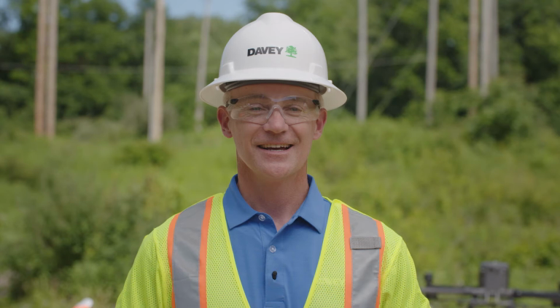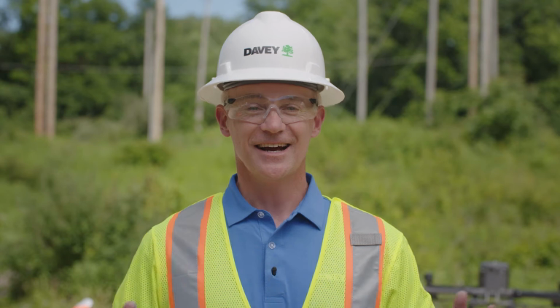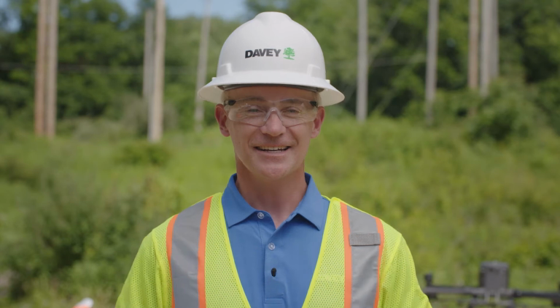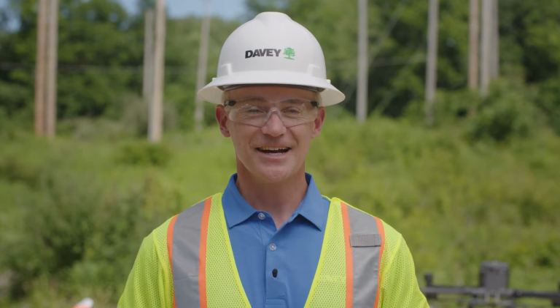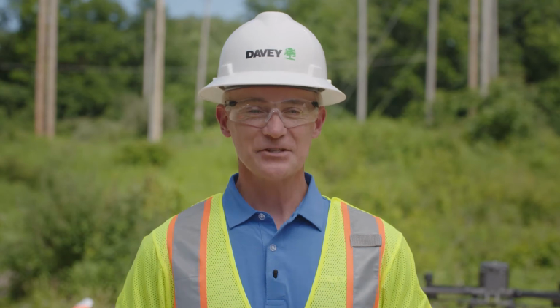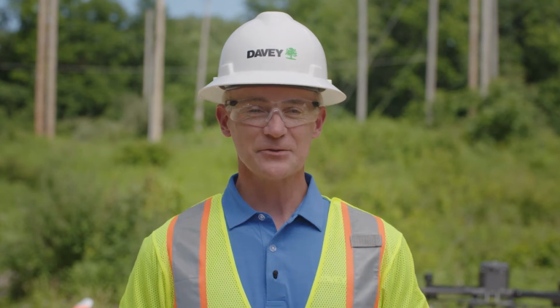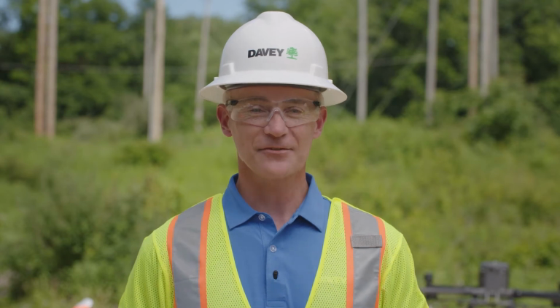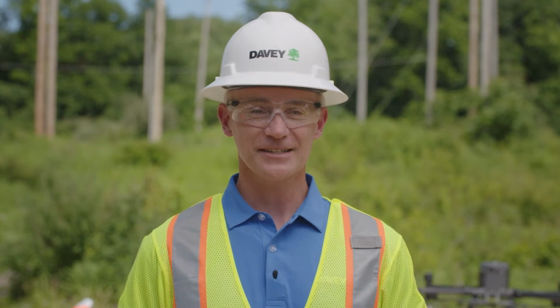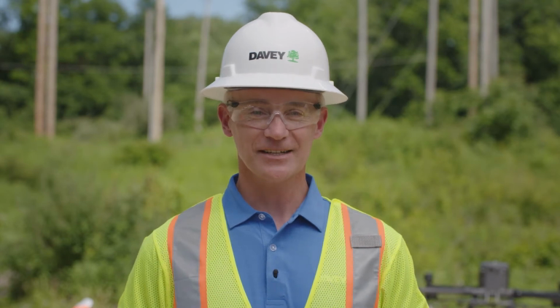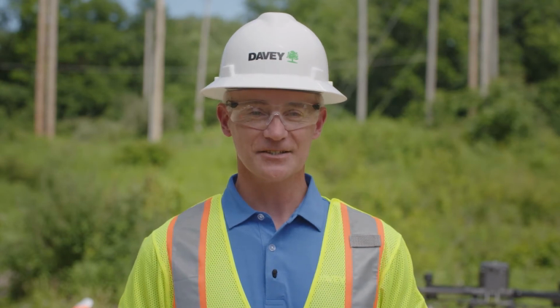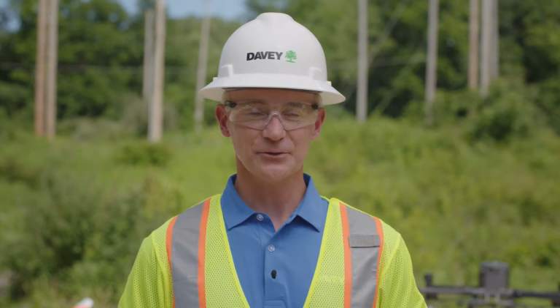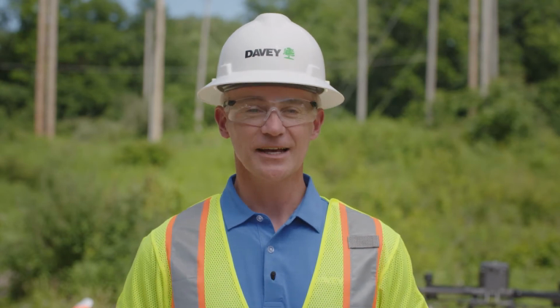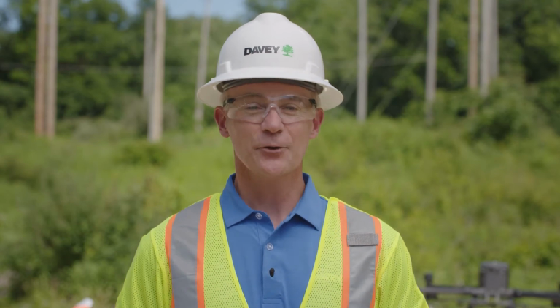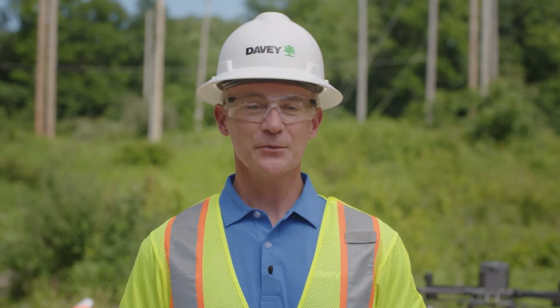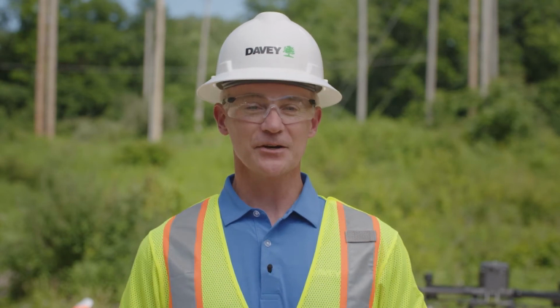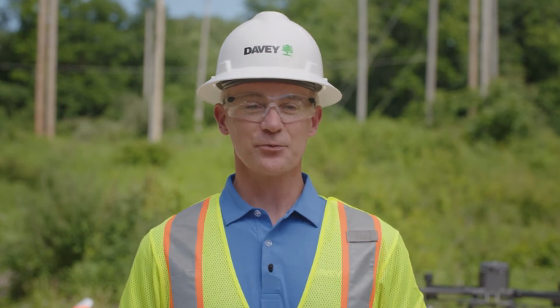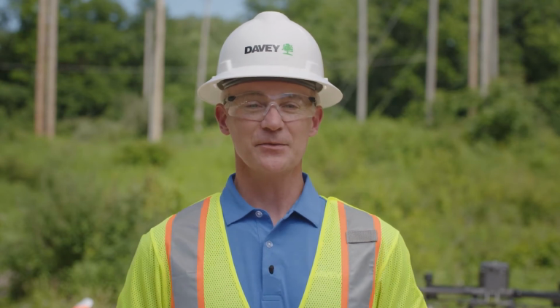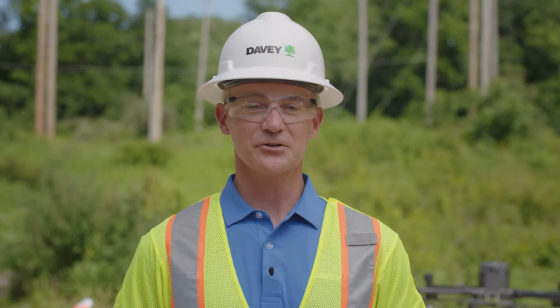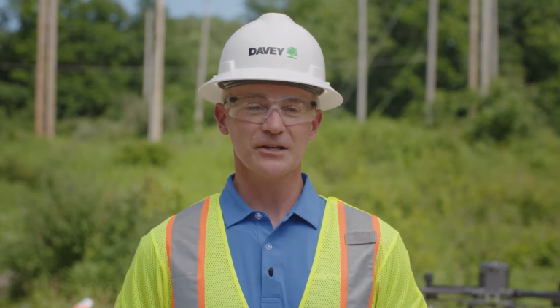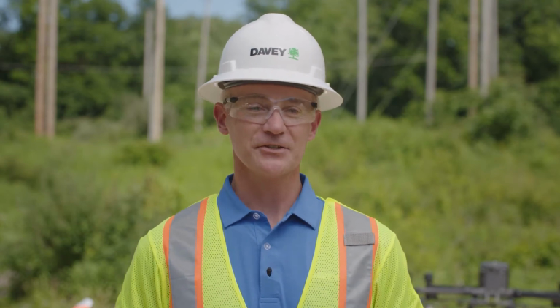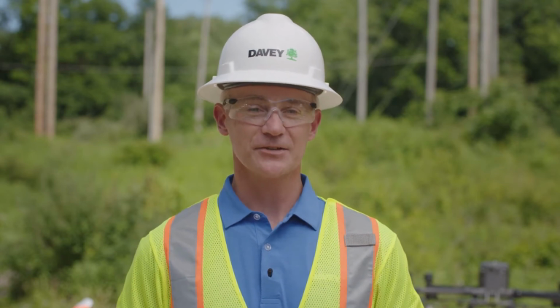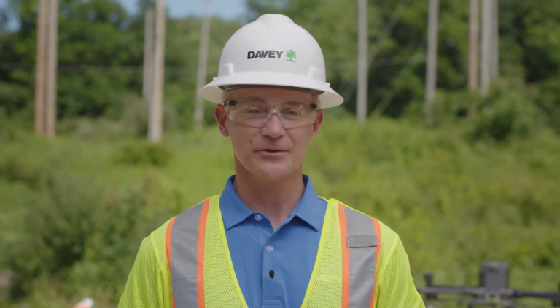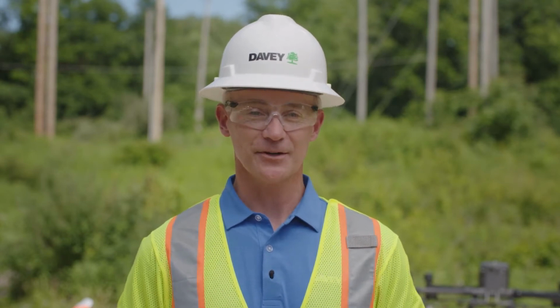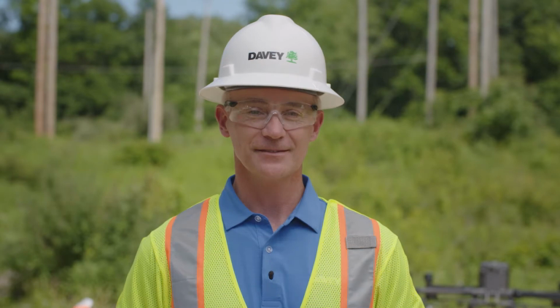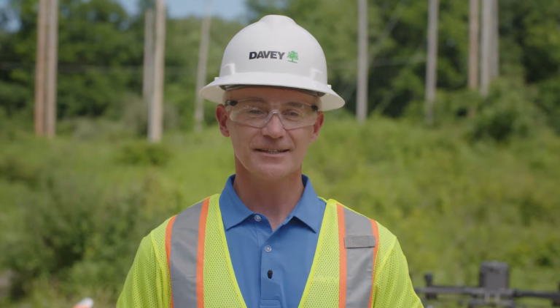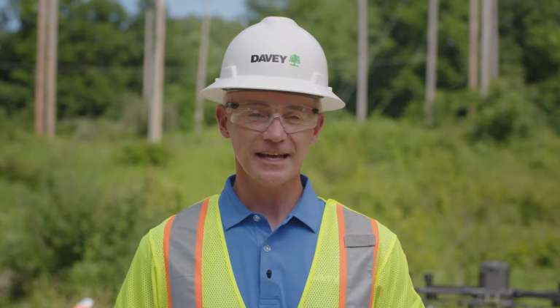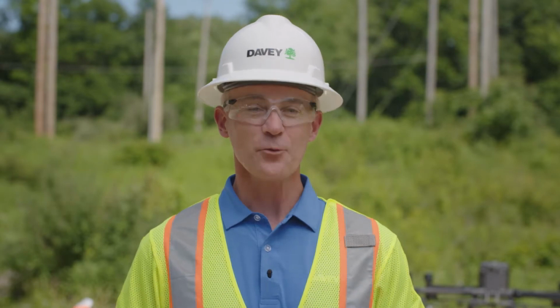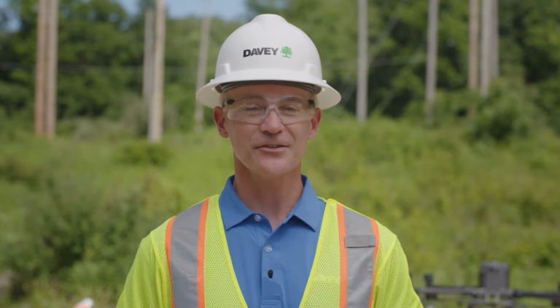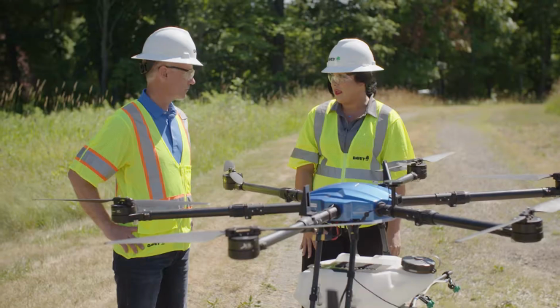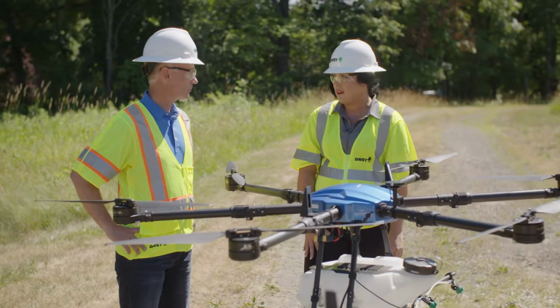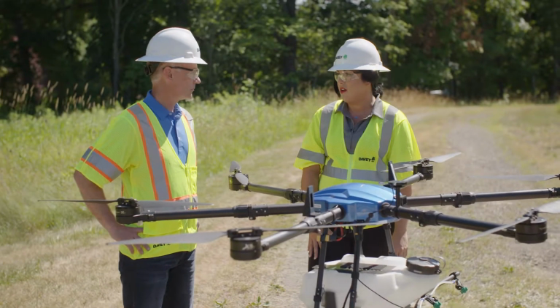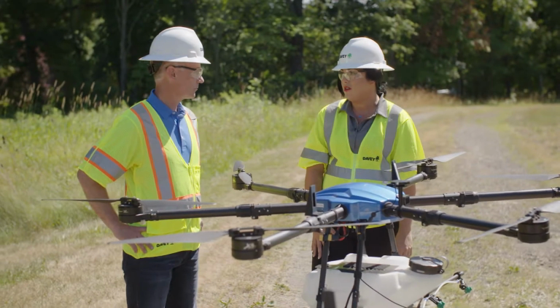Hi, I'm Jim Zwack from the Davie Institute, North America's premier tree research laboratory, and today we're on the utility right-of-way.